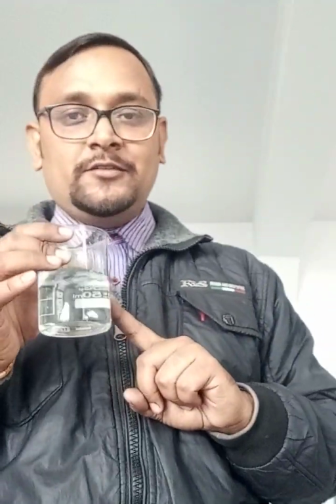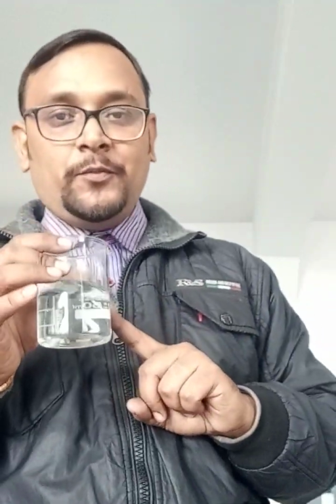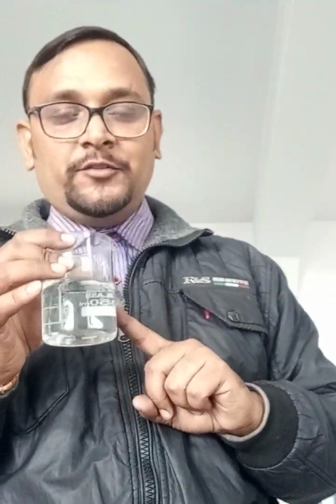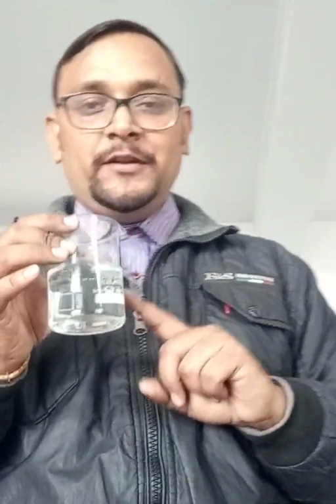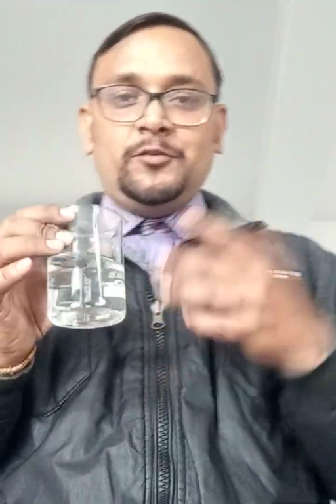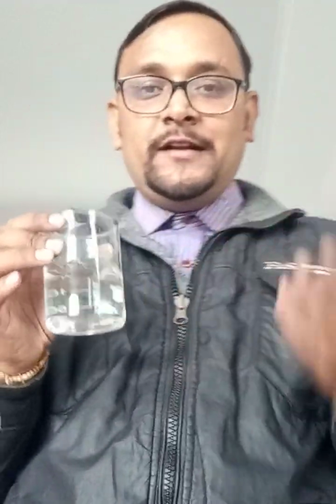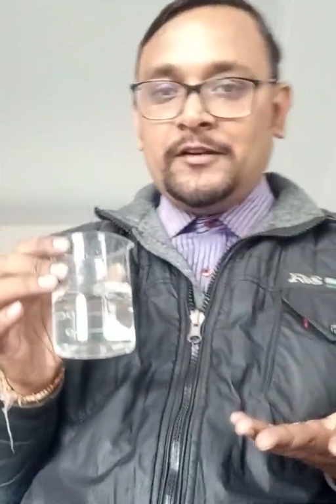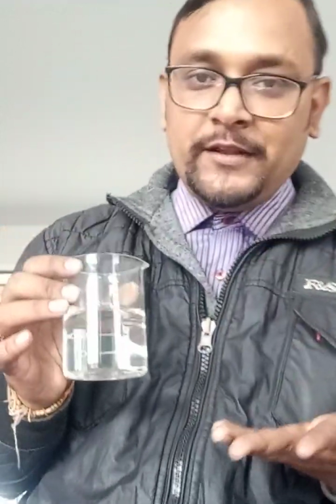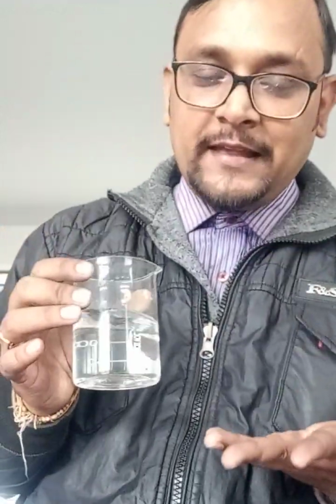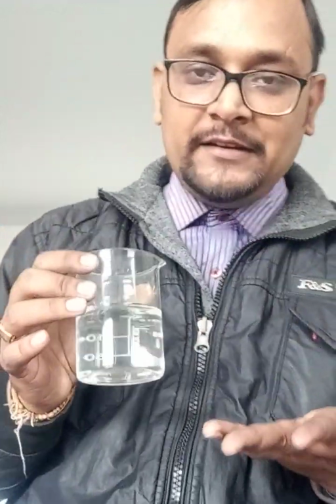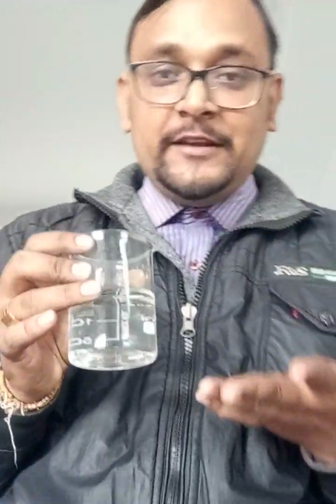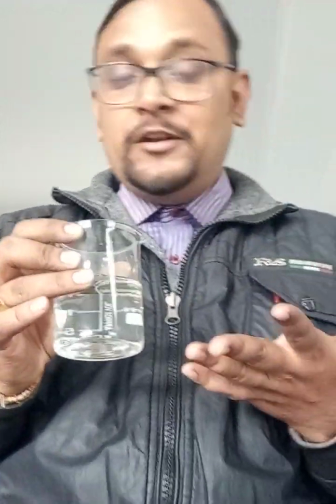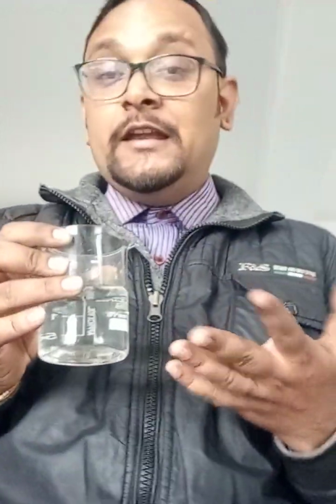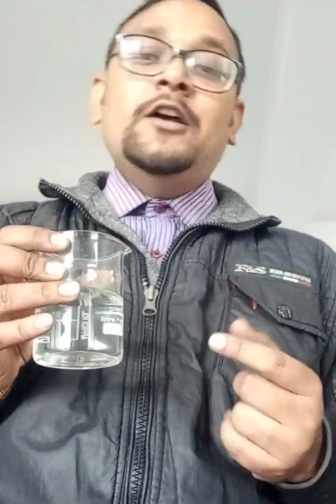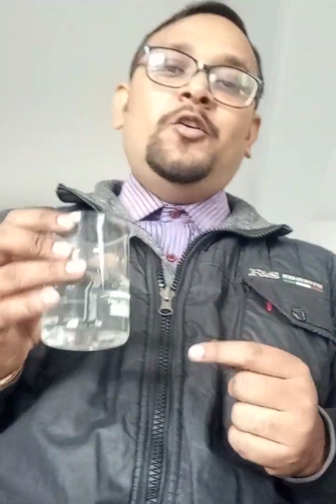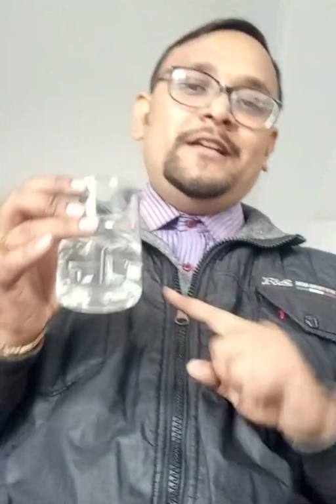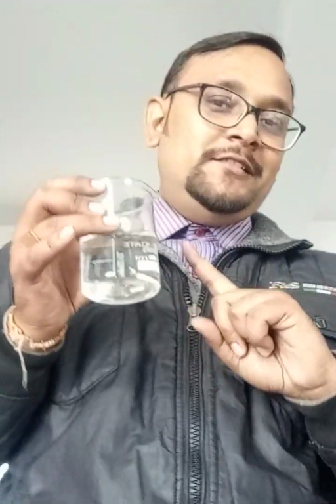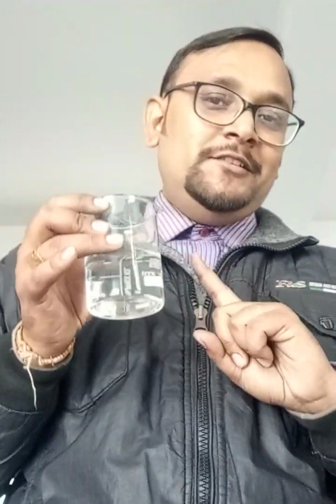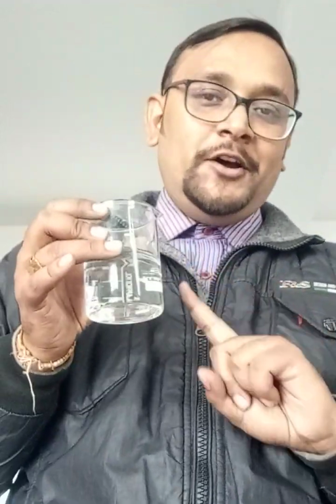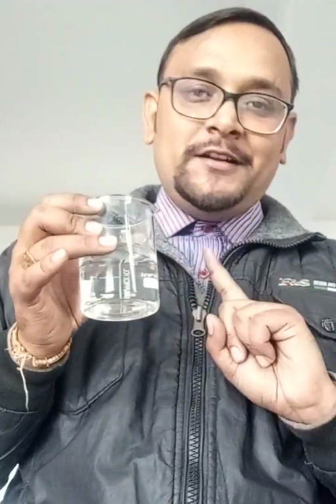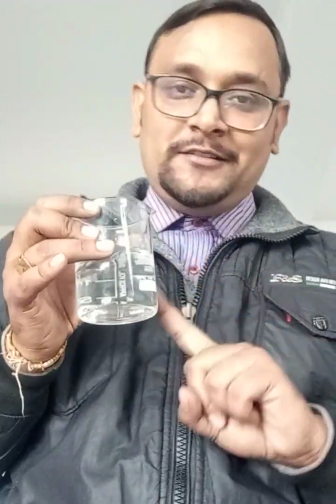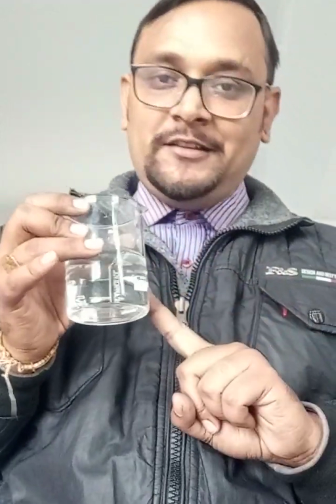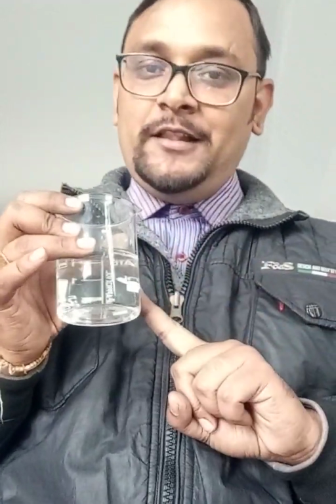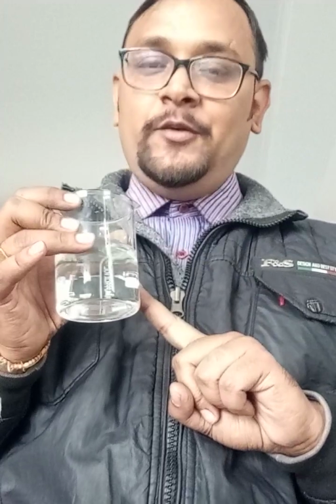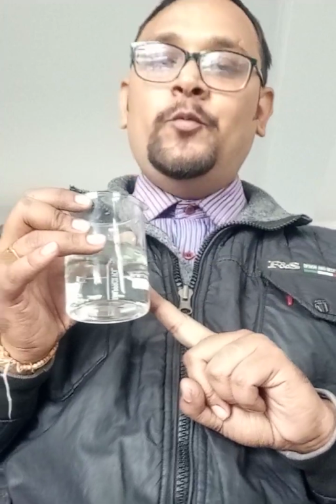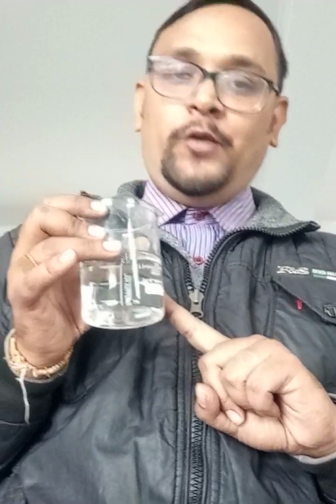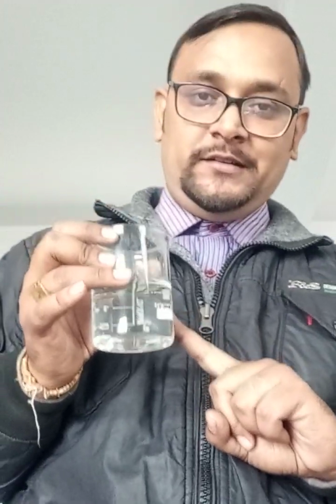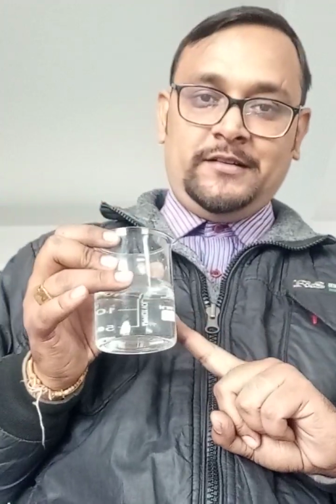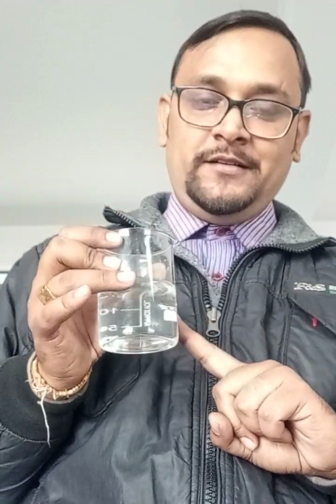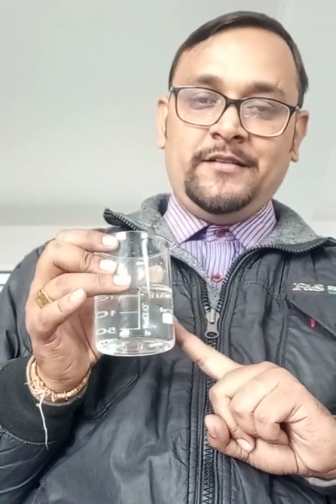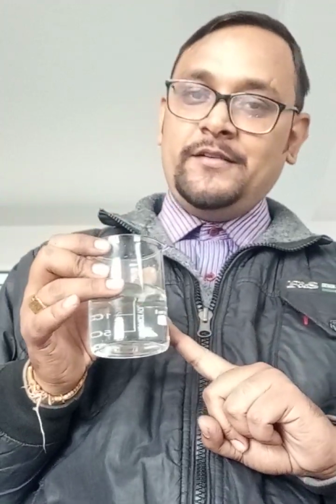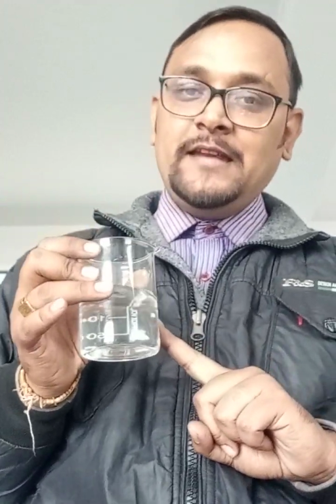I have droppers and small beakers which I require. And without this, it is not possible to conduct today's activity. This is your distilled water.